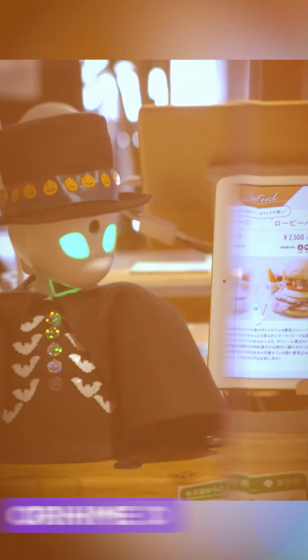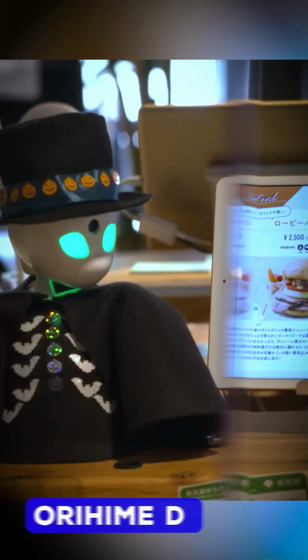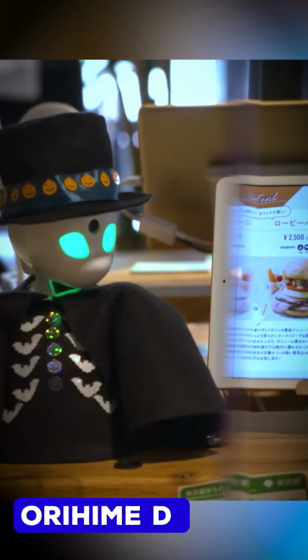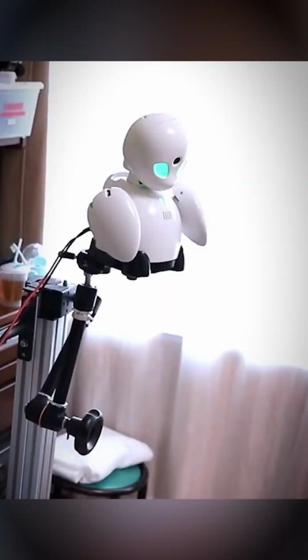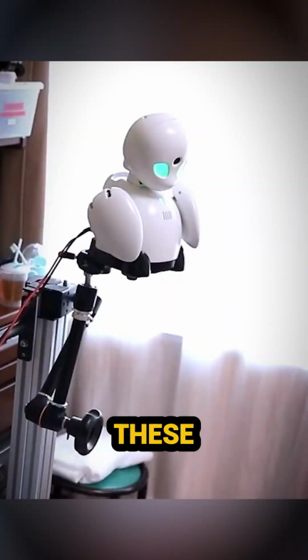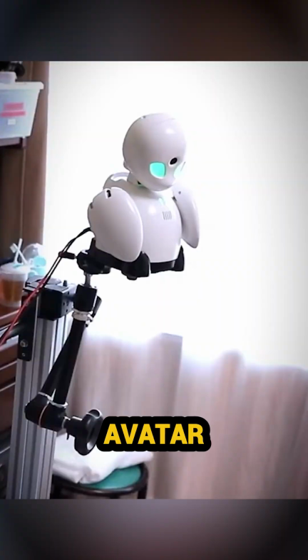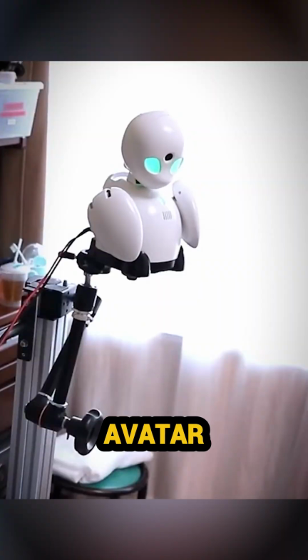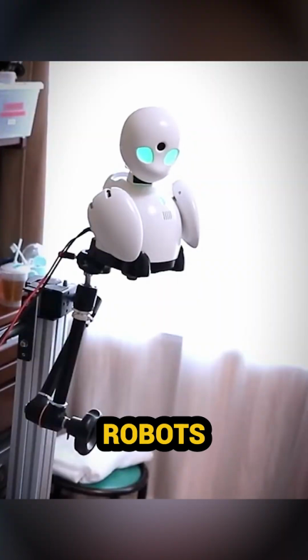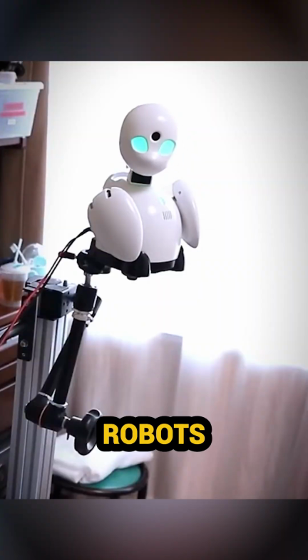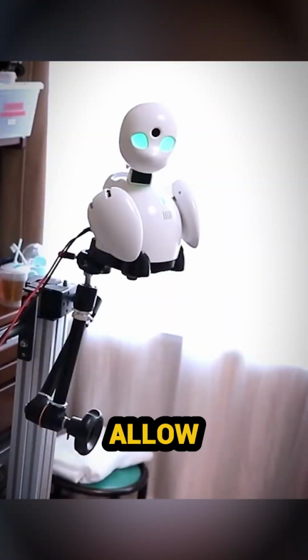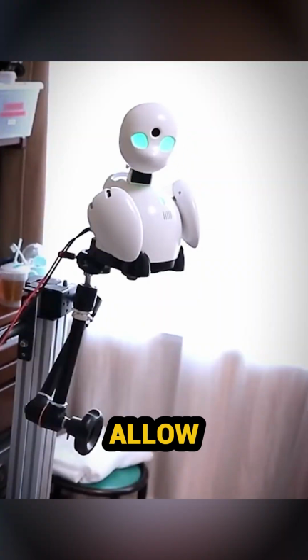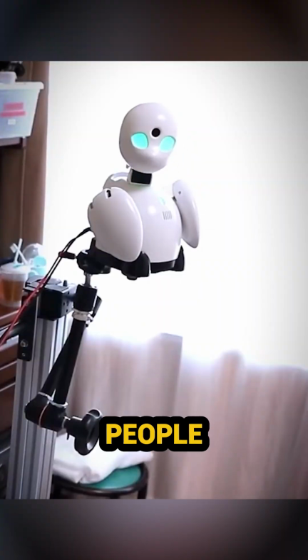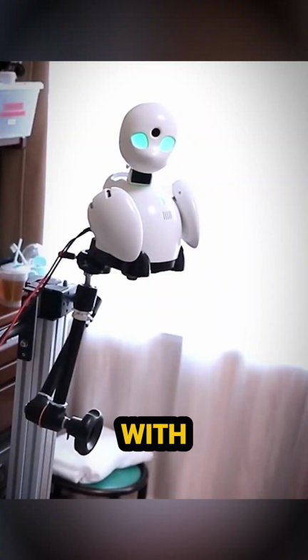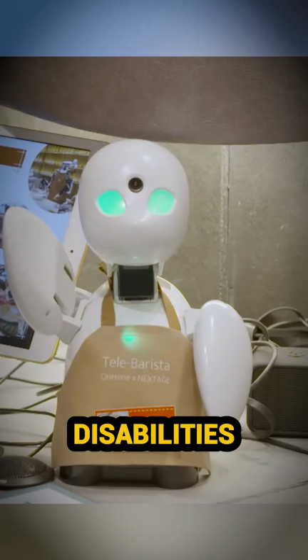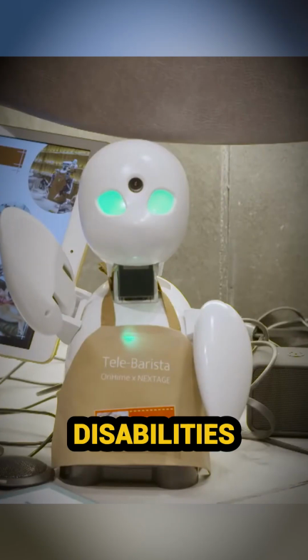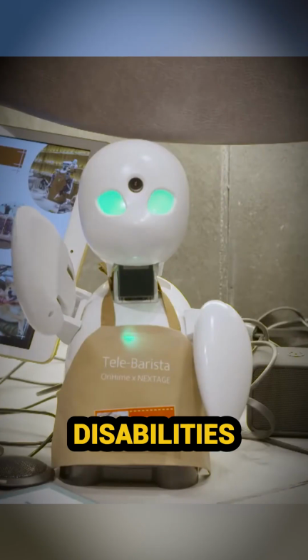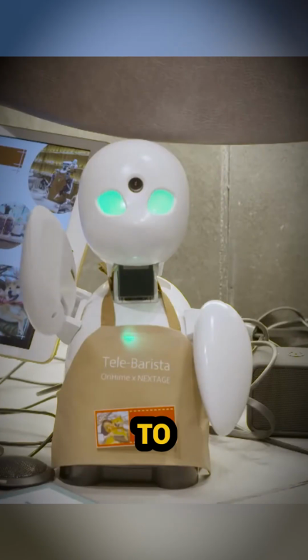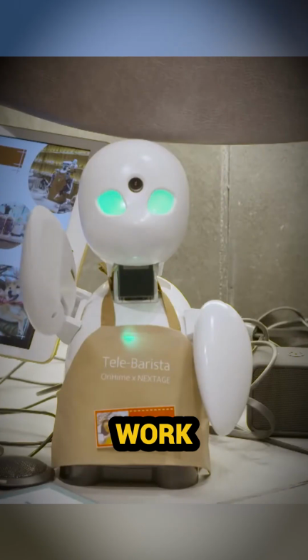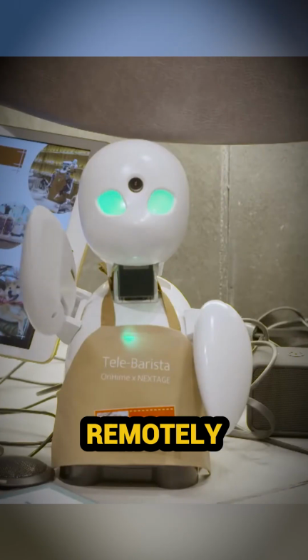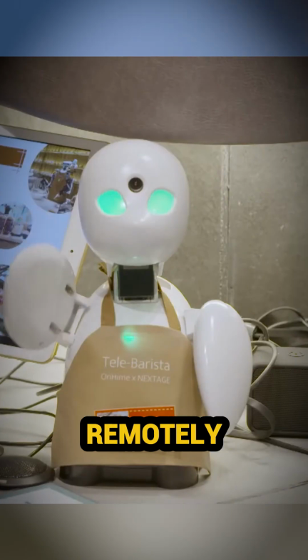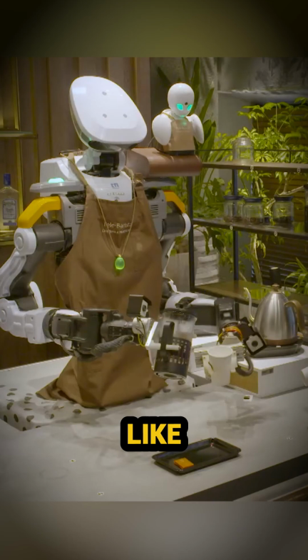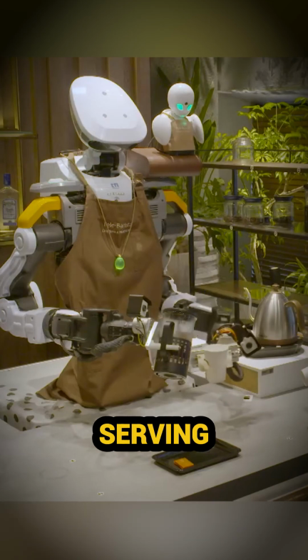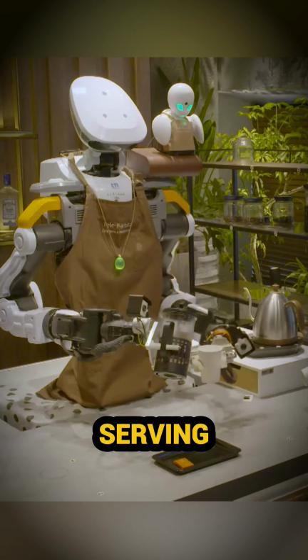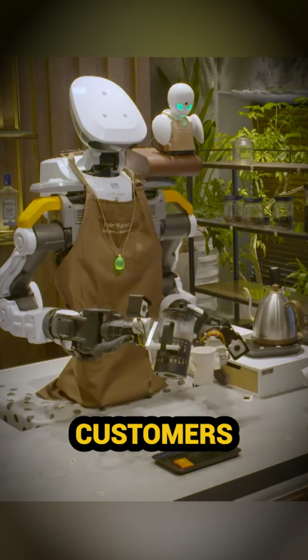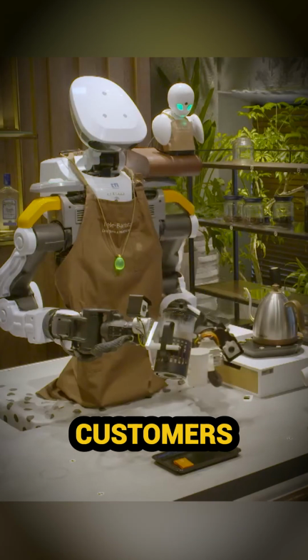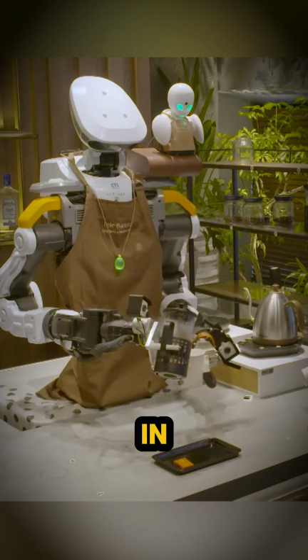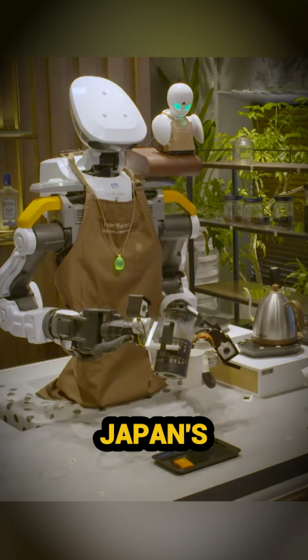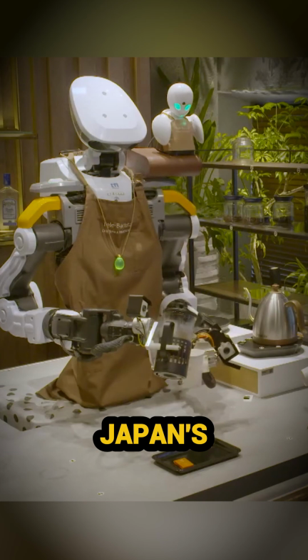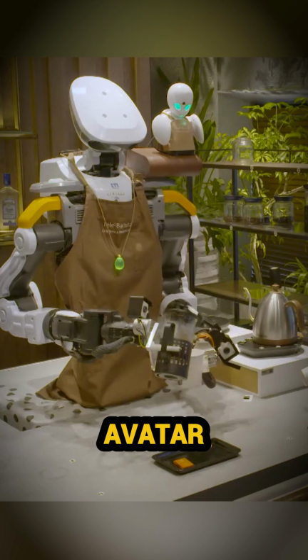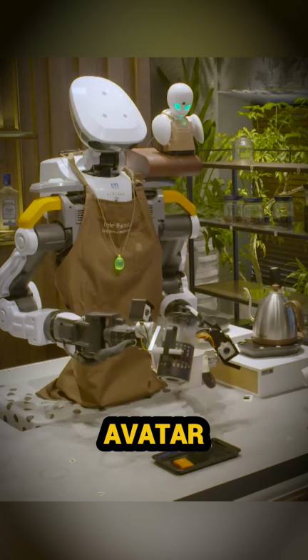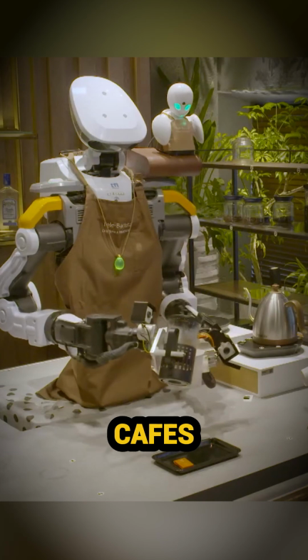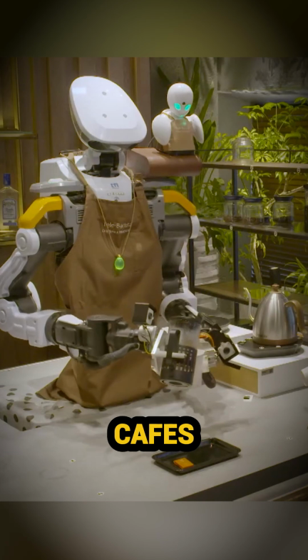Oriheim D. These avatar robots allow people with disabilities to work remotely, like serving customers in Japan's avatar cafes.